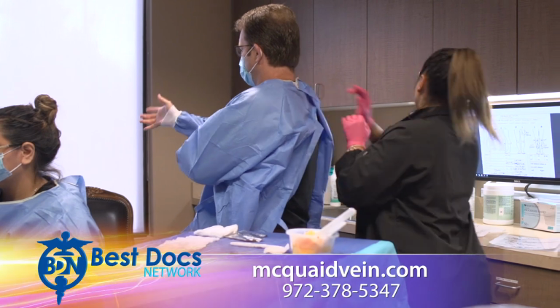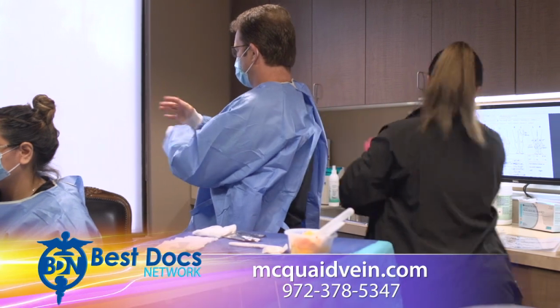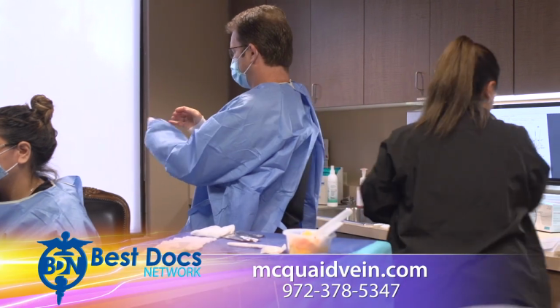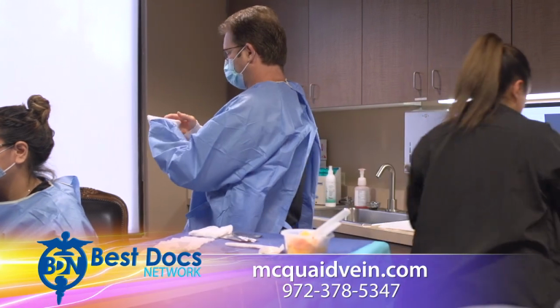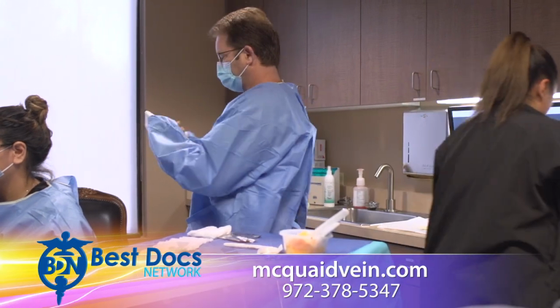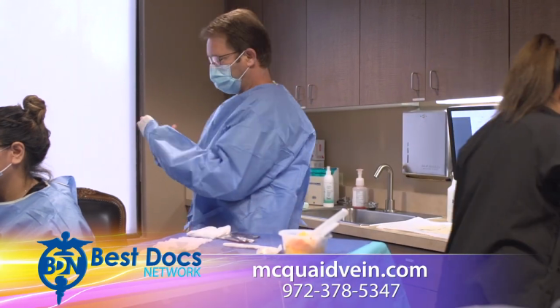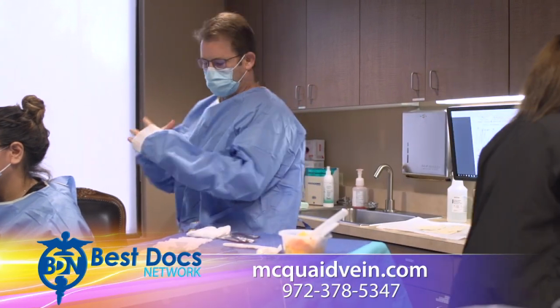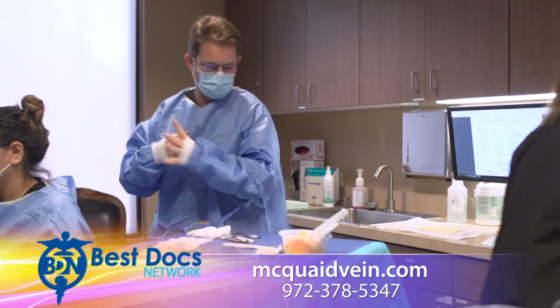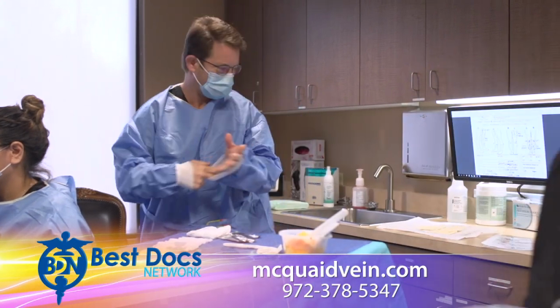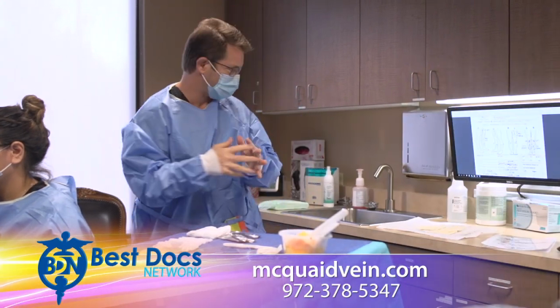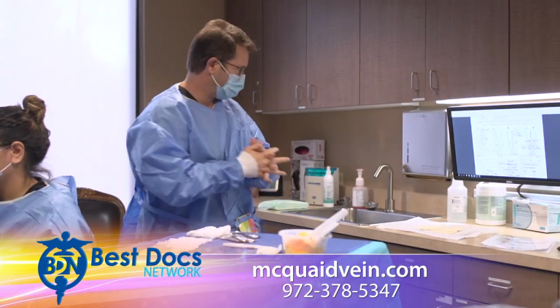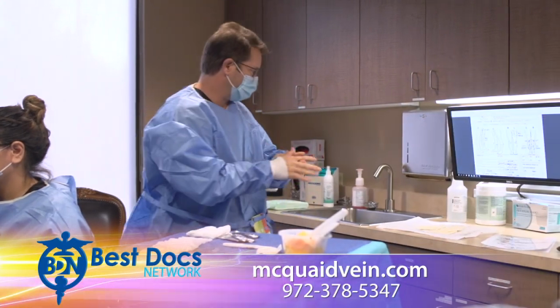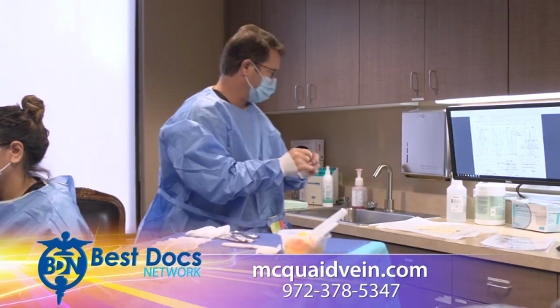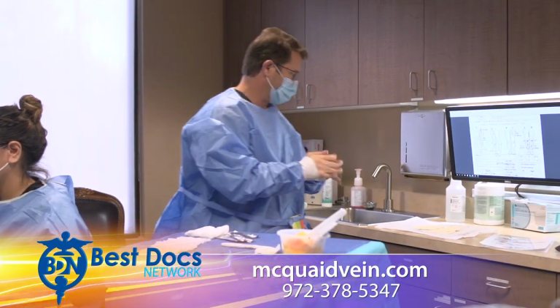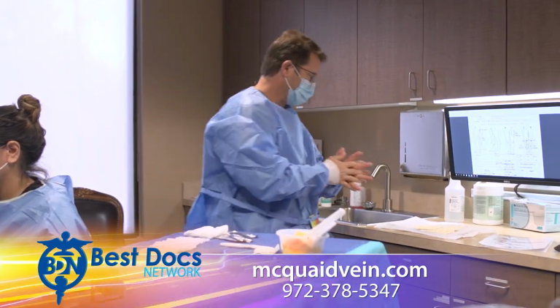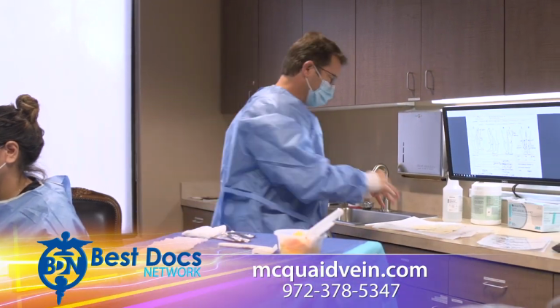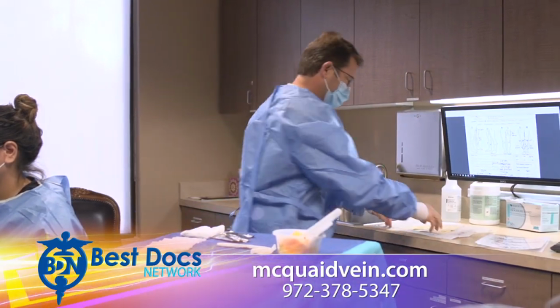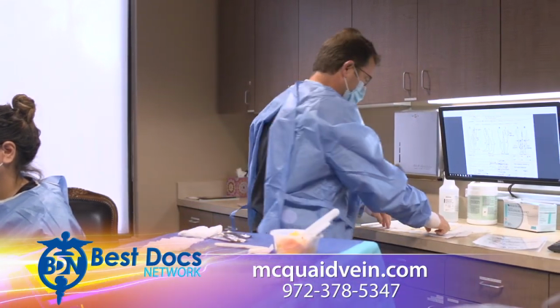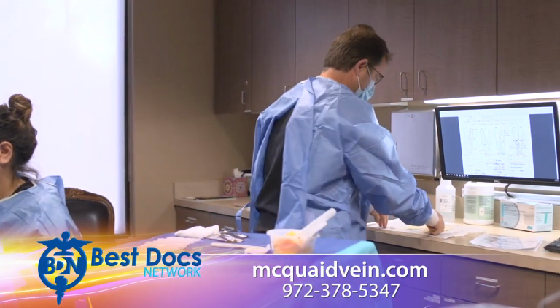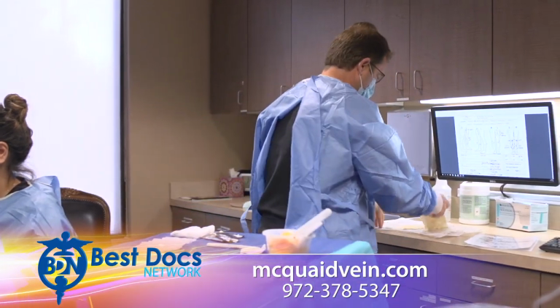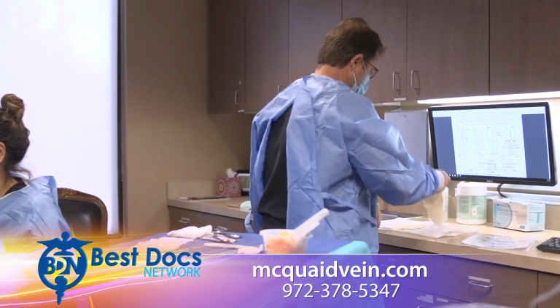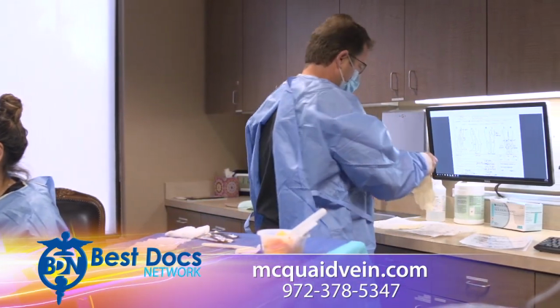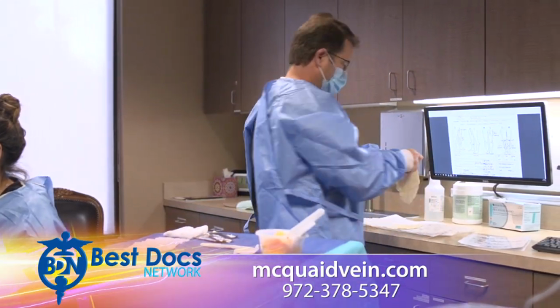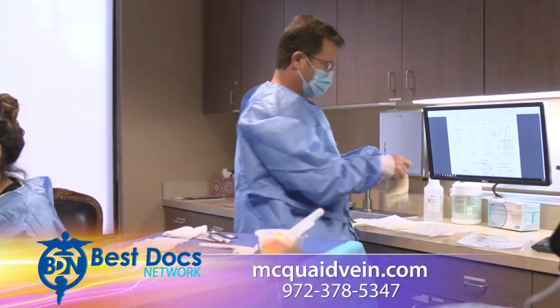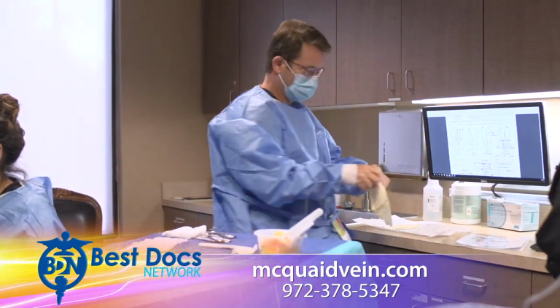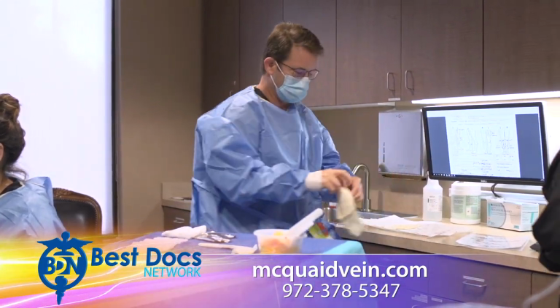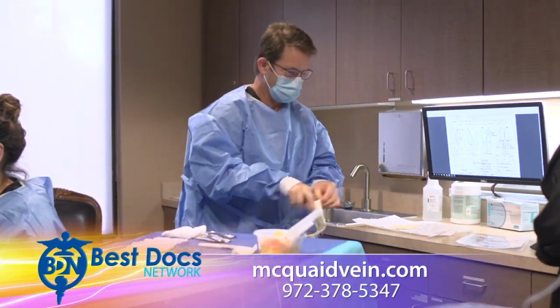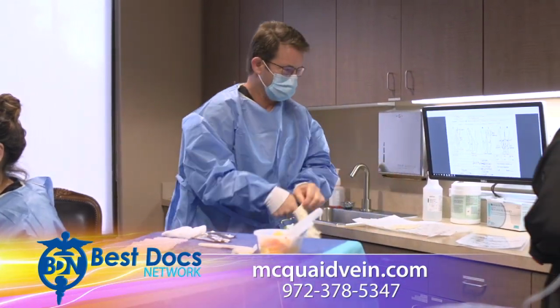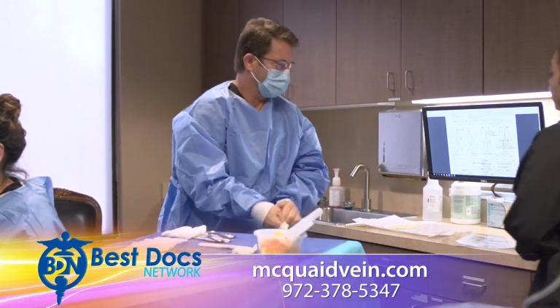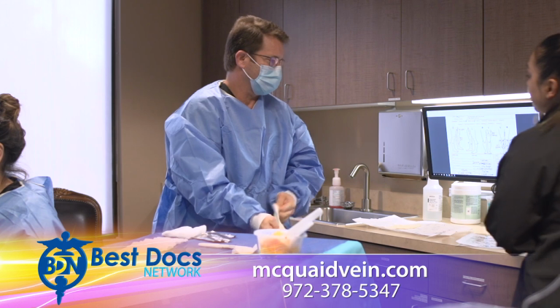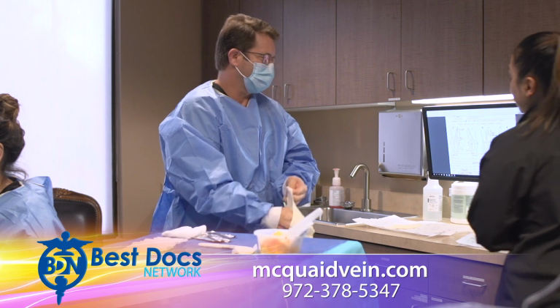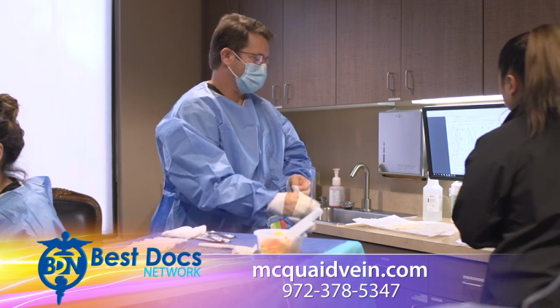The way we do this is using small needles to inject a solution into the veins to make them collapse. Those procedures are done in the office — very quick, very little discomfort, back to normal activities the same day.